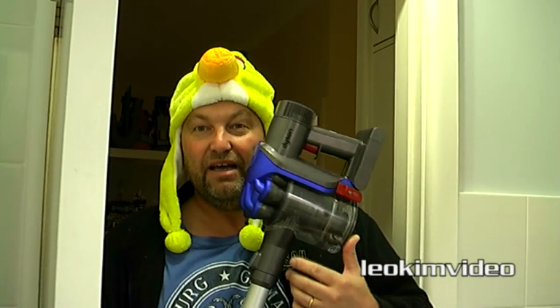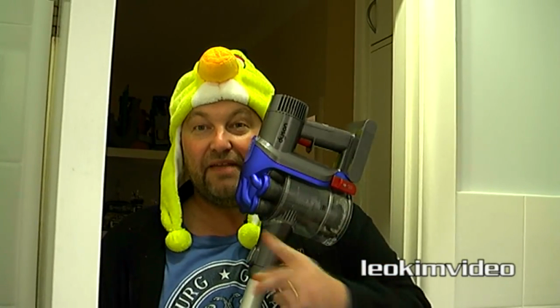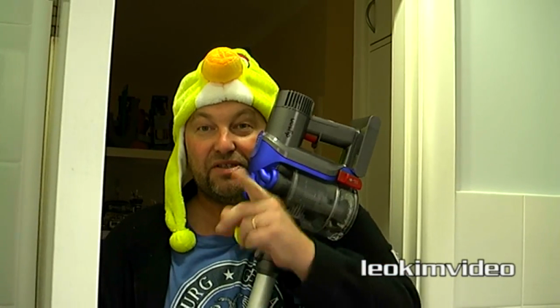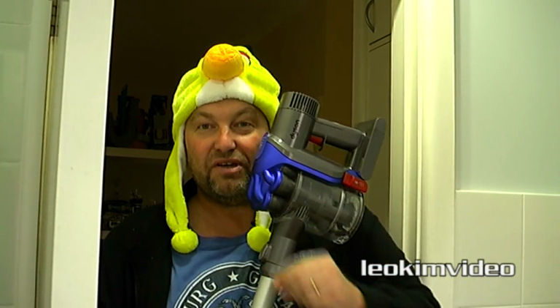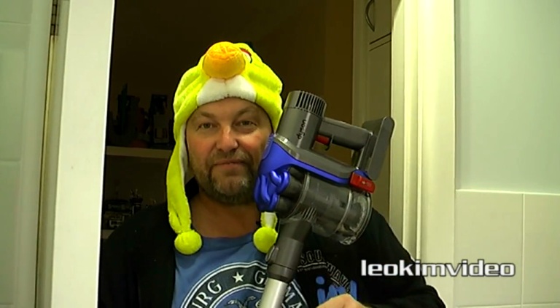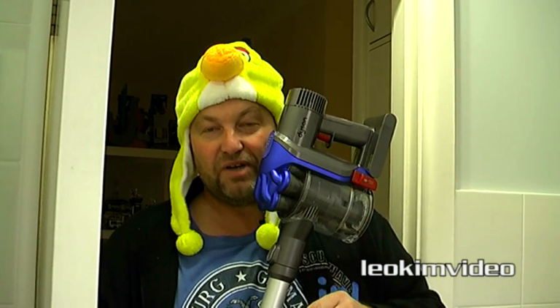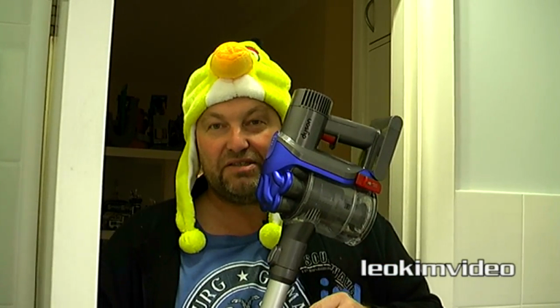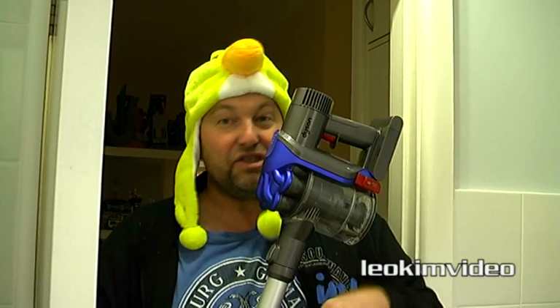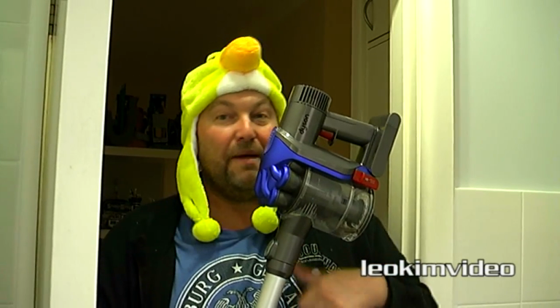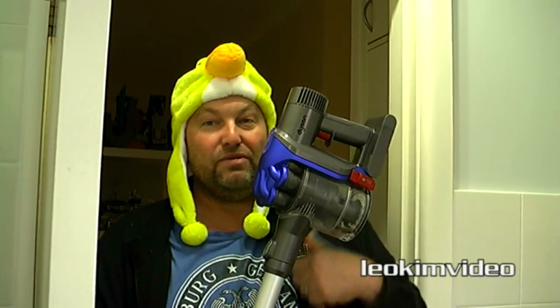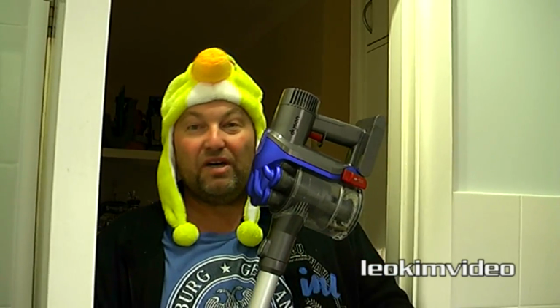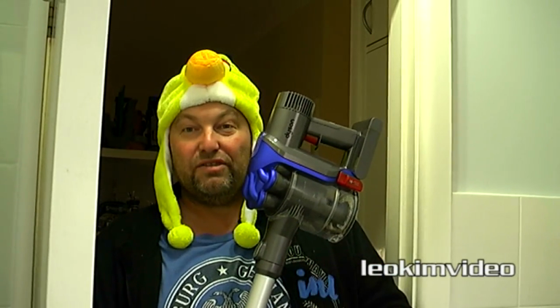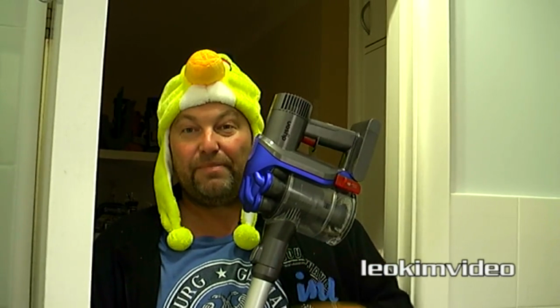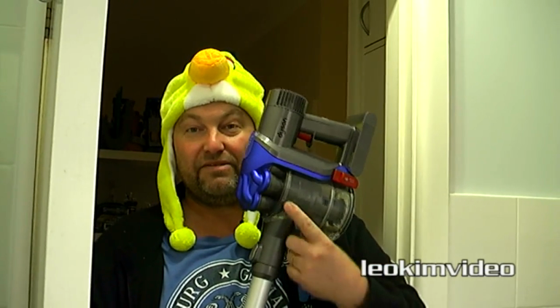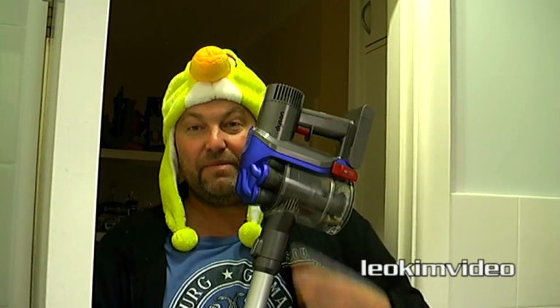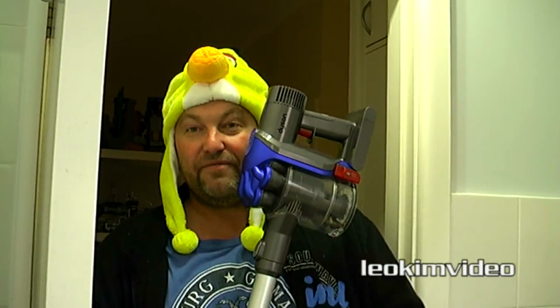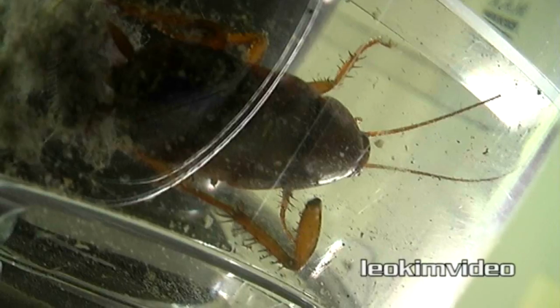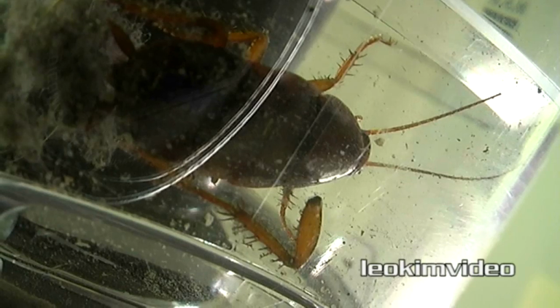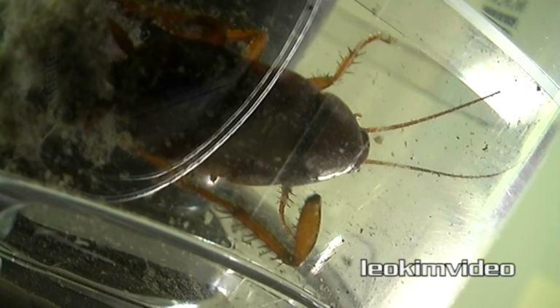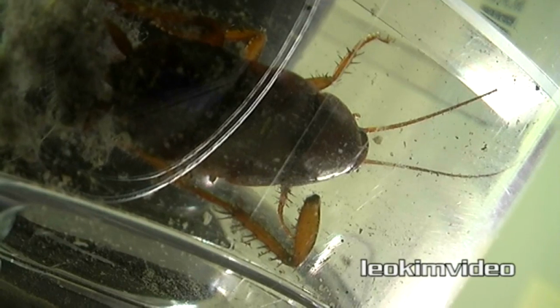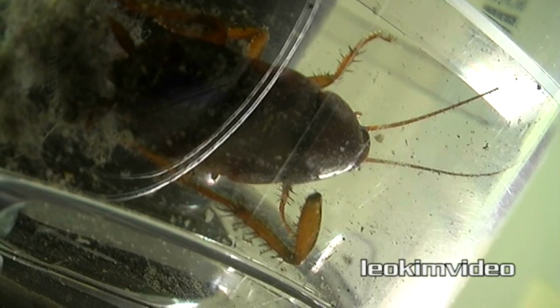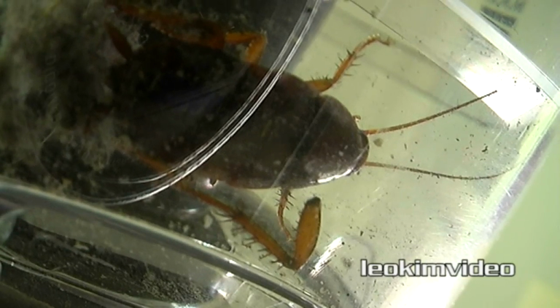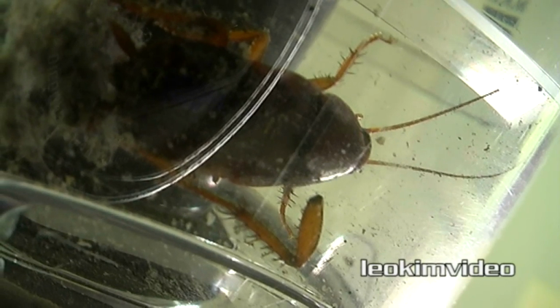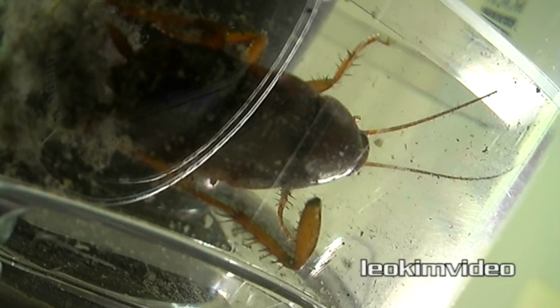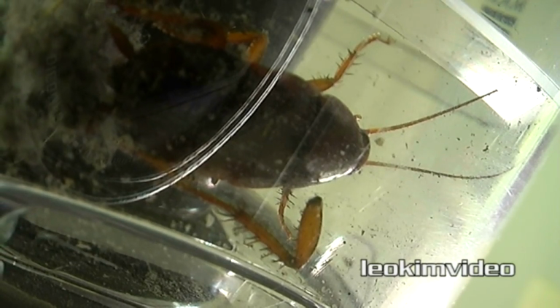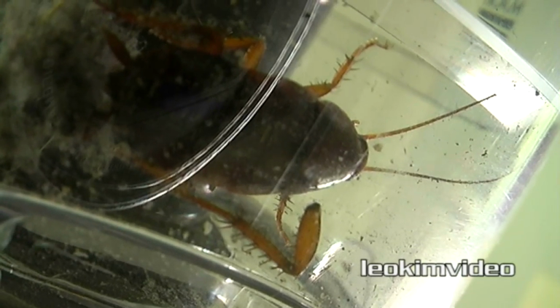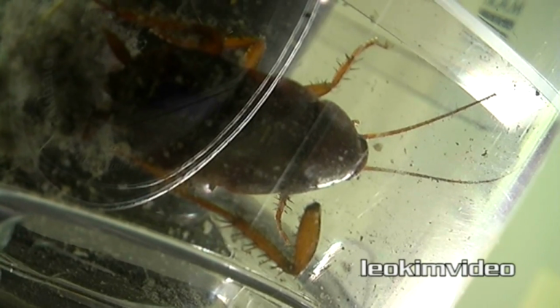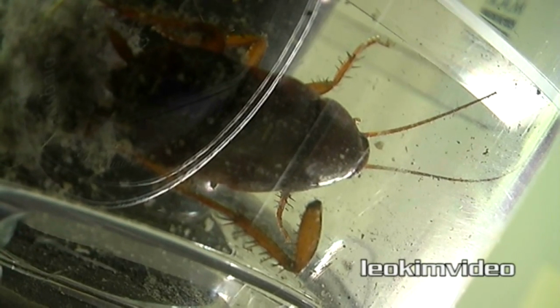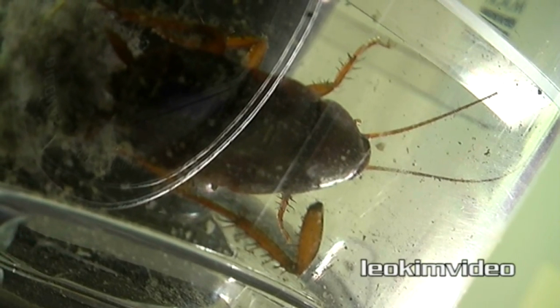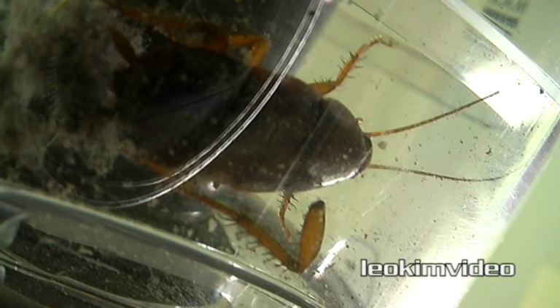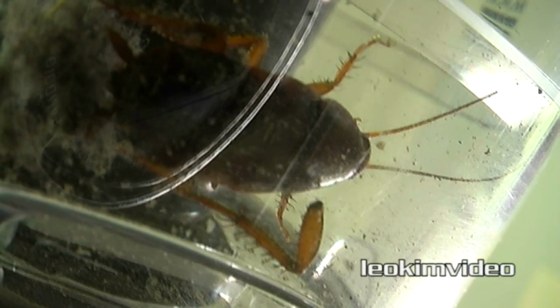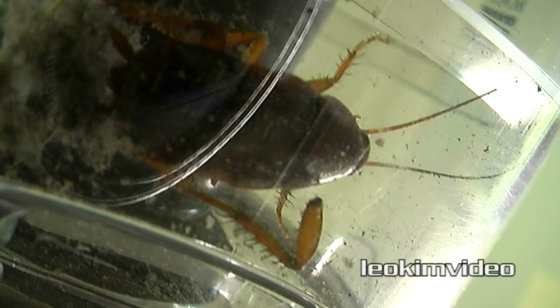And this is not an ad for Dyson. I just bumped into a Dyson rep and they told me their vacuum cleaners are really good at cleaning up critters. Well, they're correct.